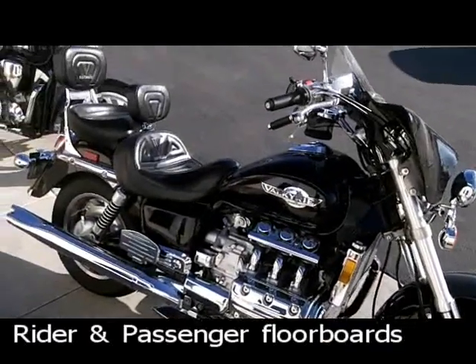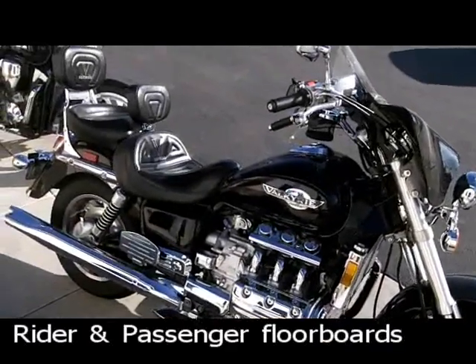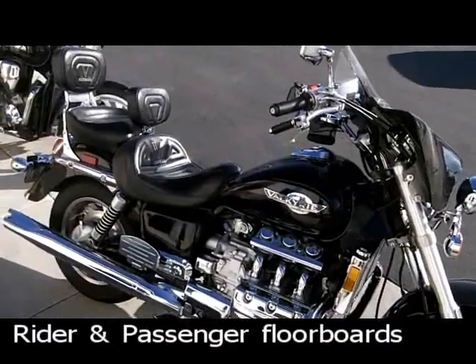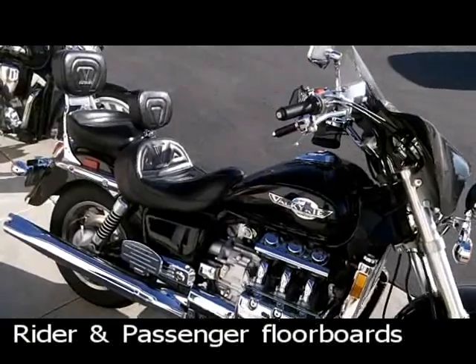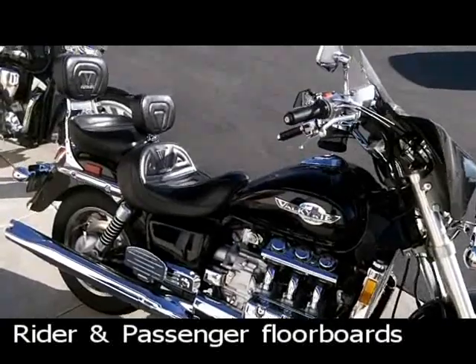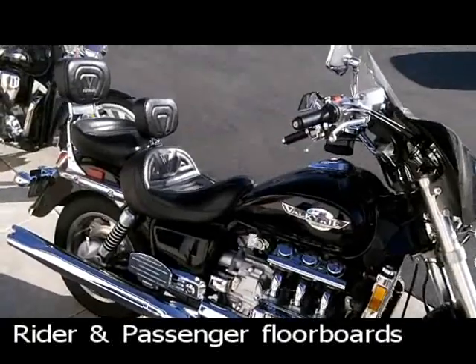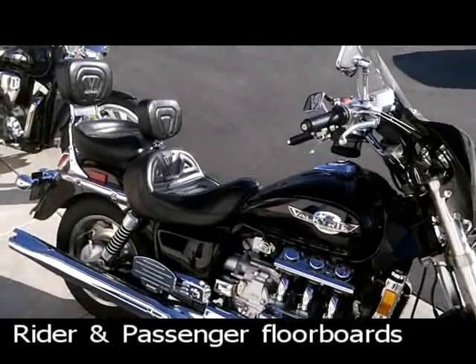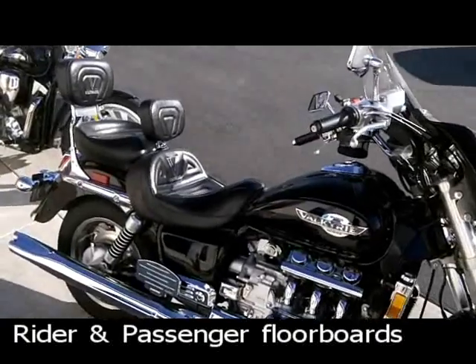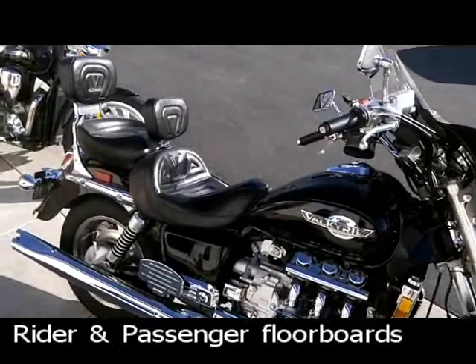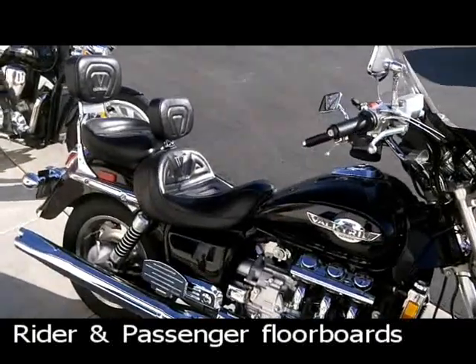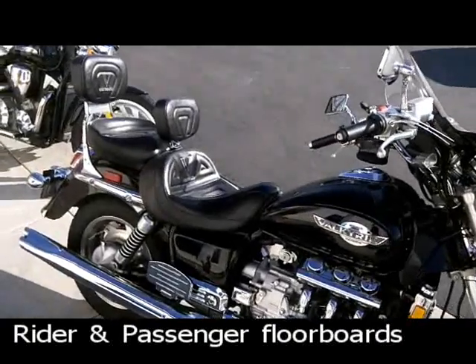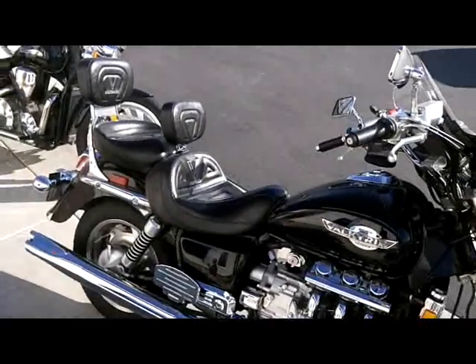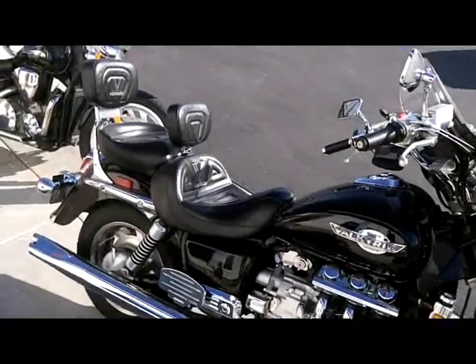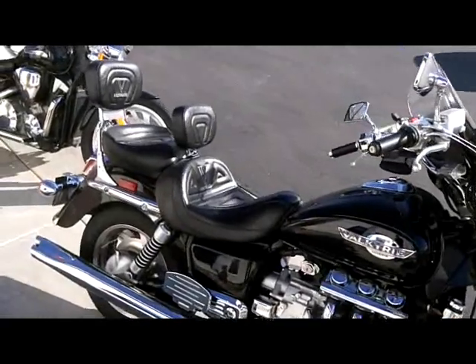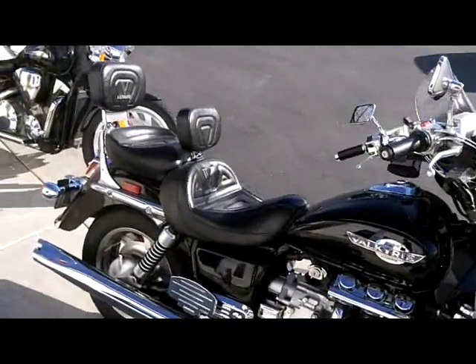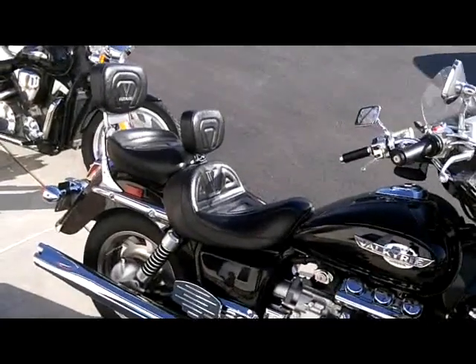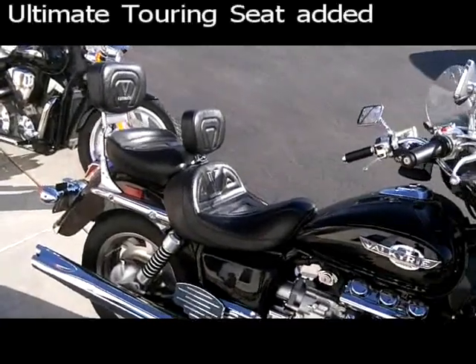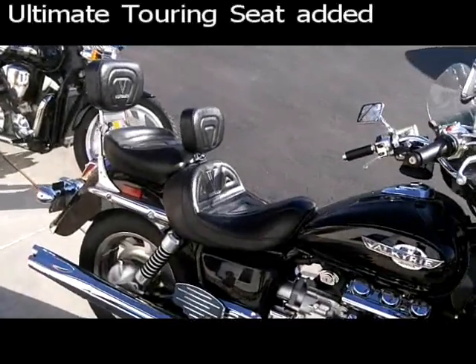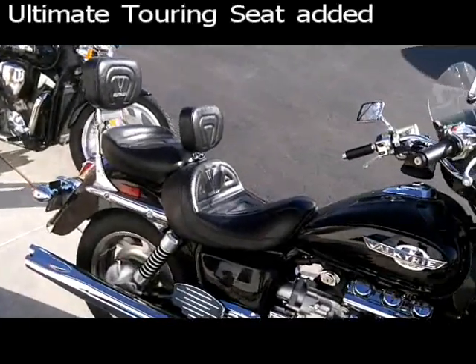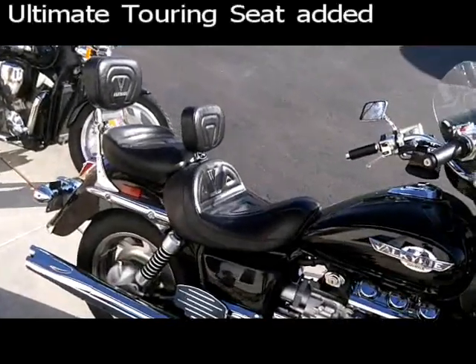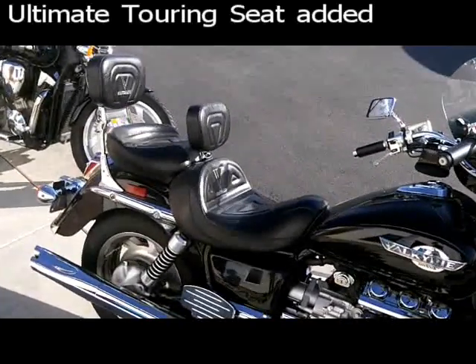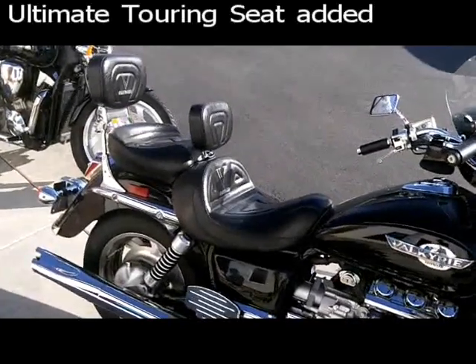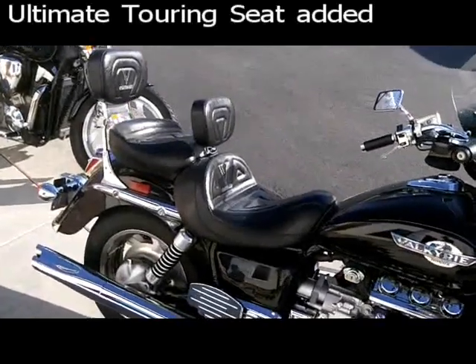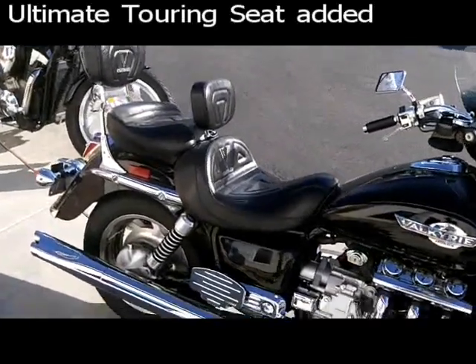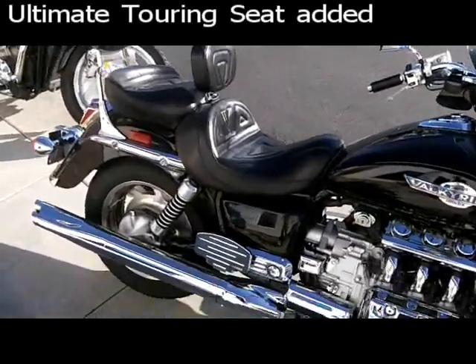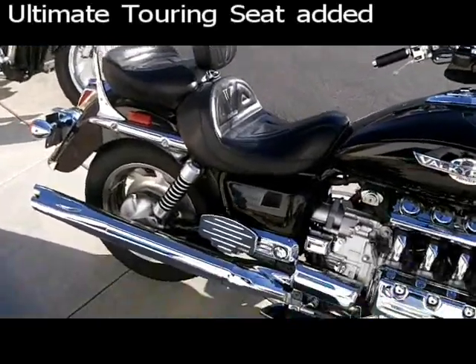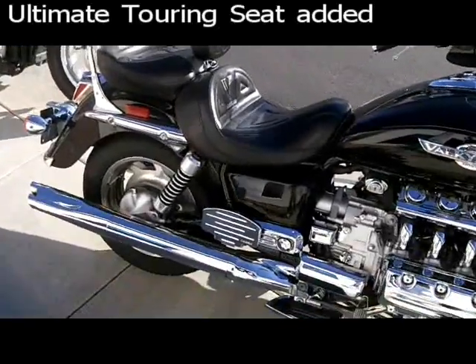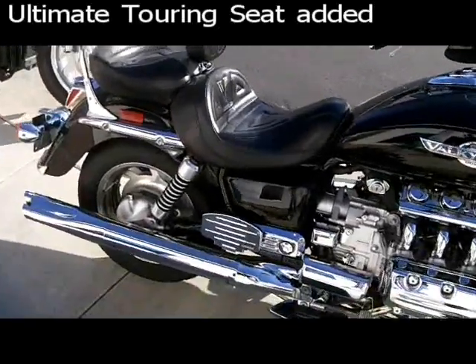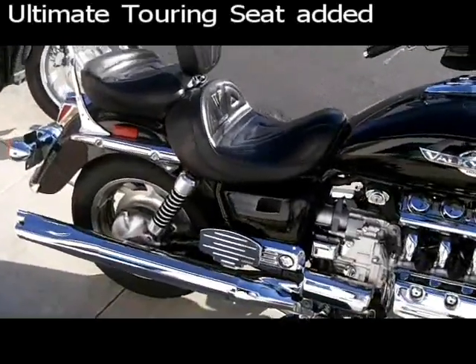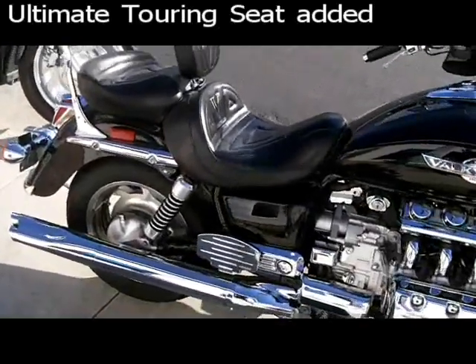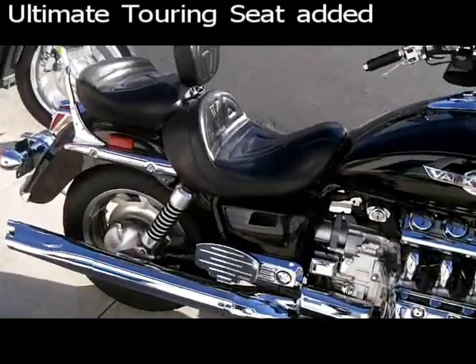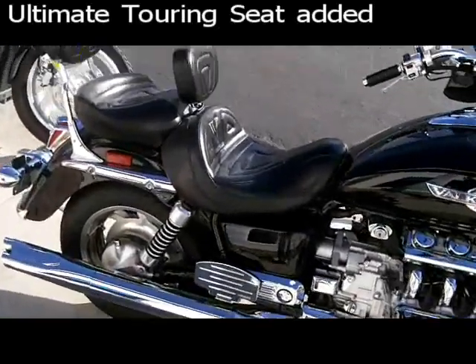Ultimate seat, touring seat — more comfortable for two-up riding.